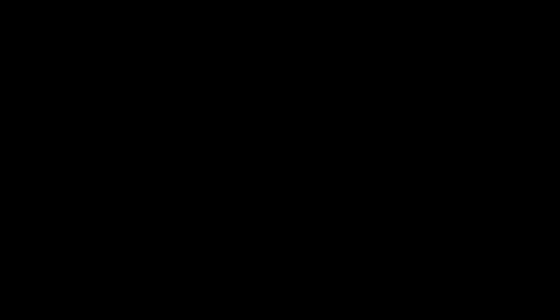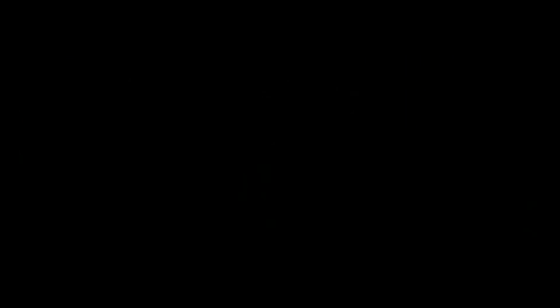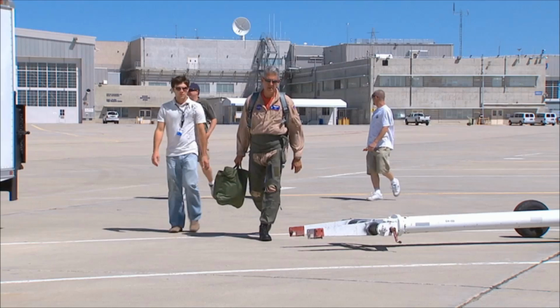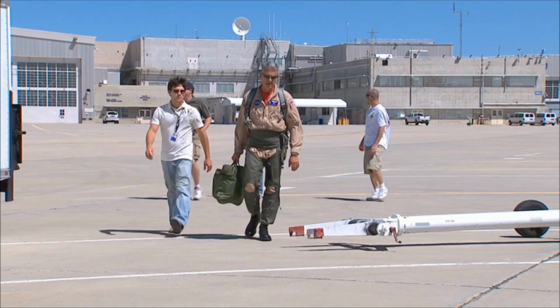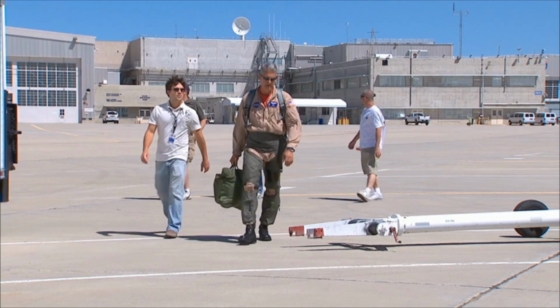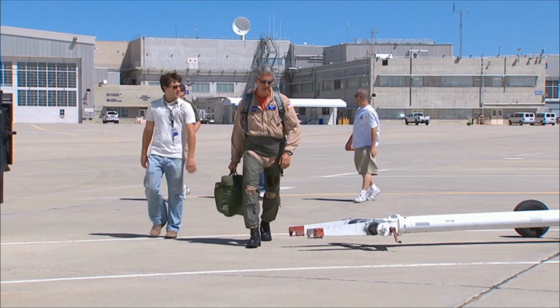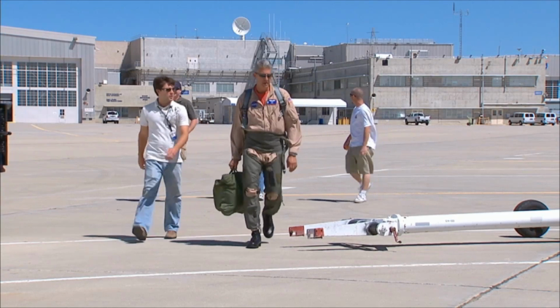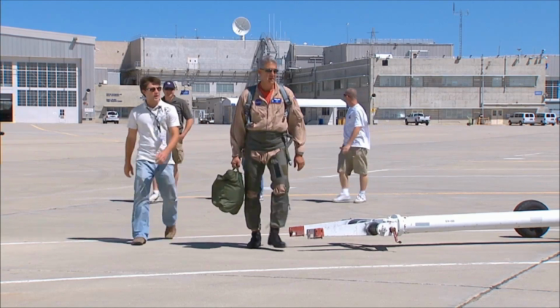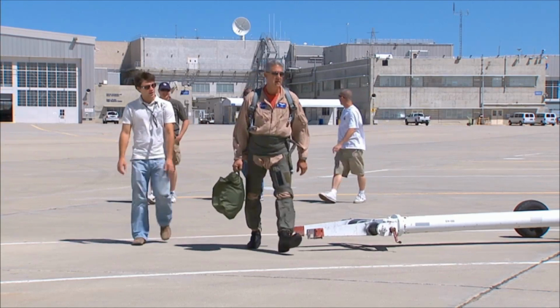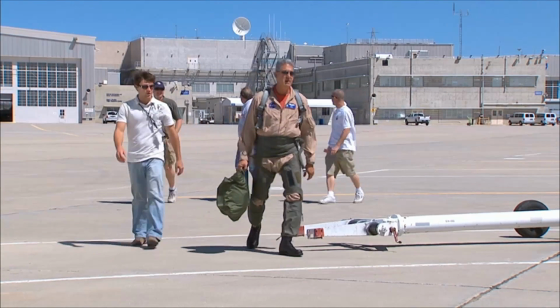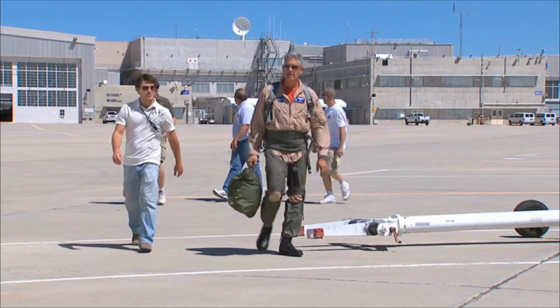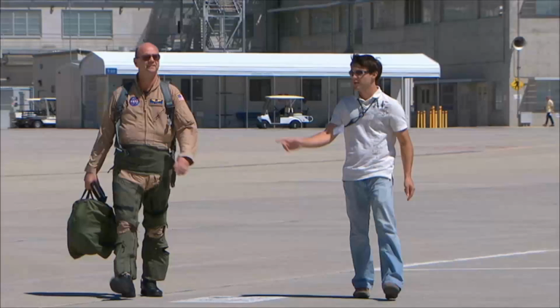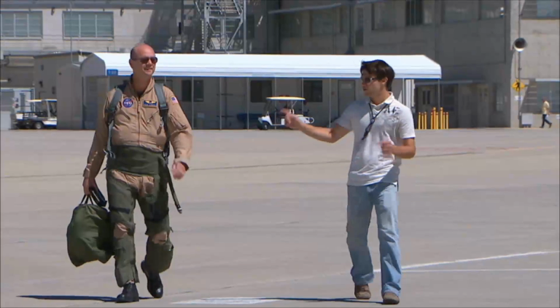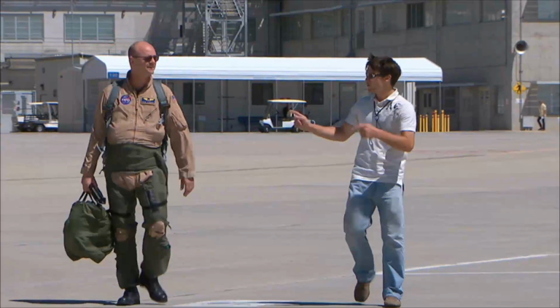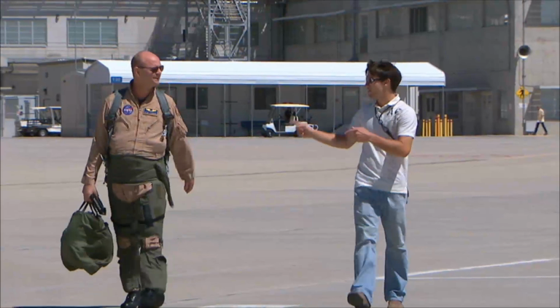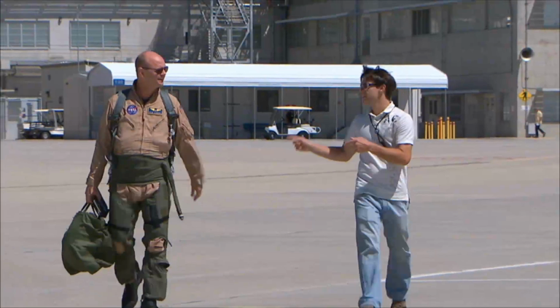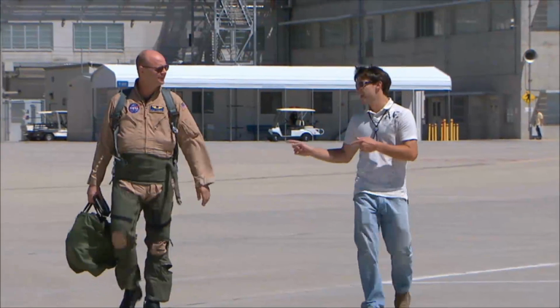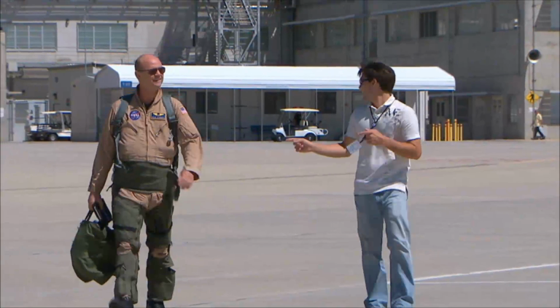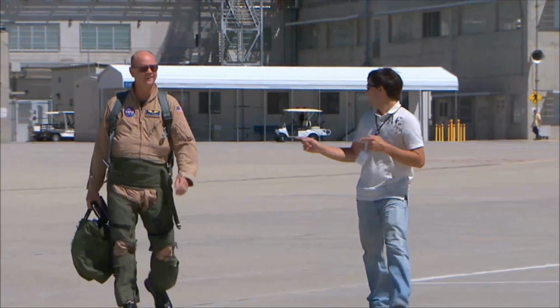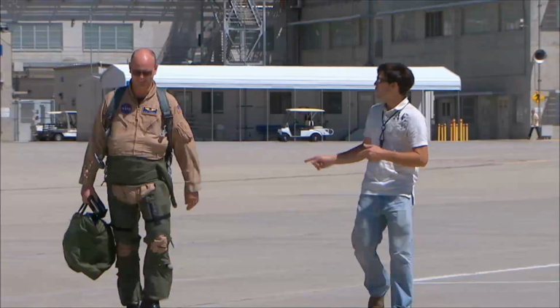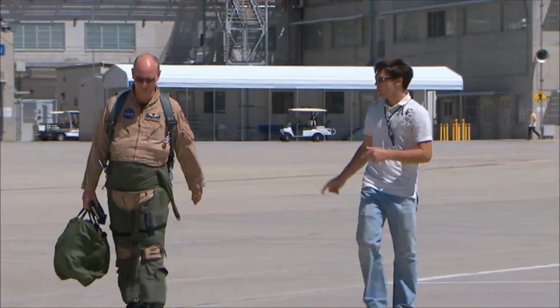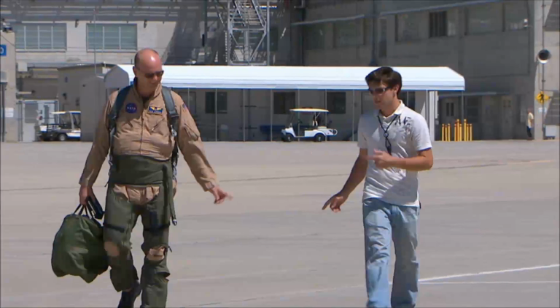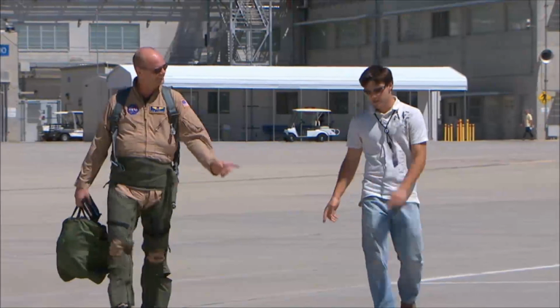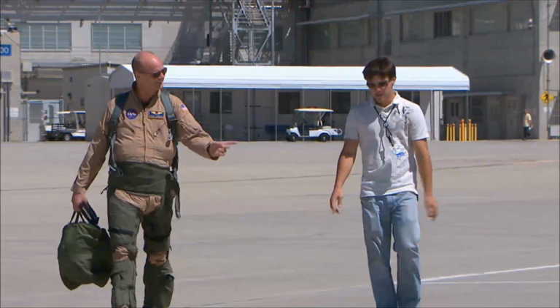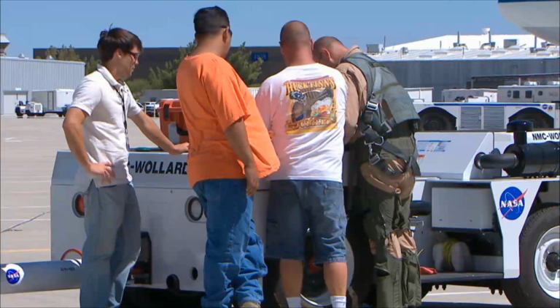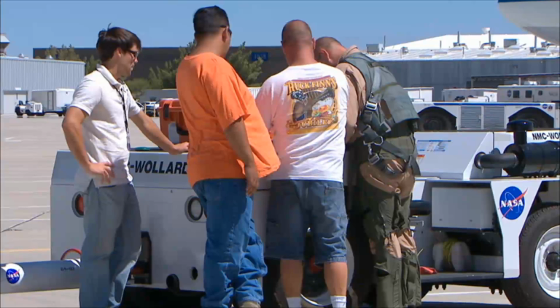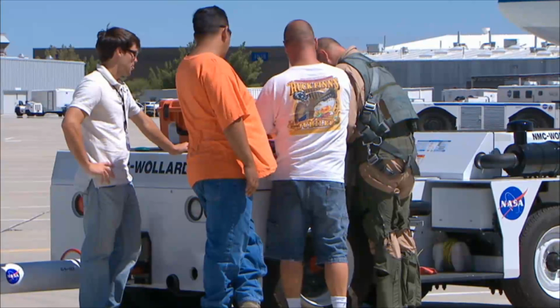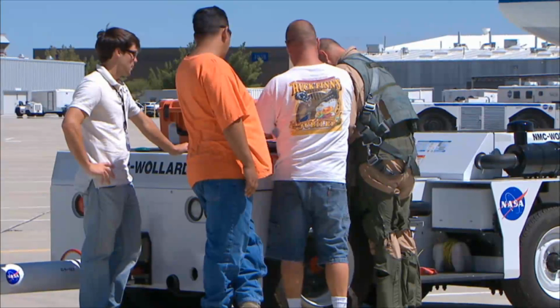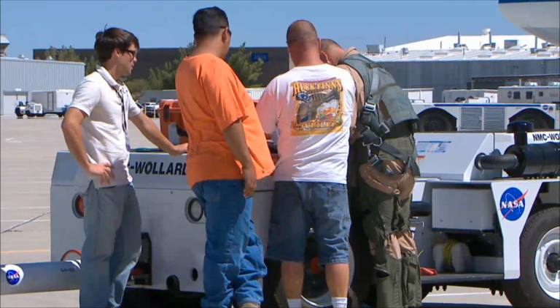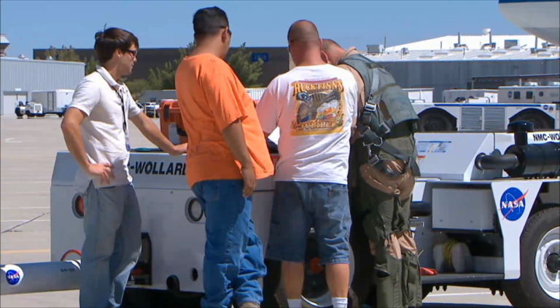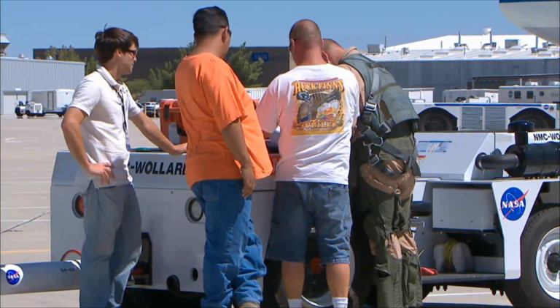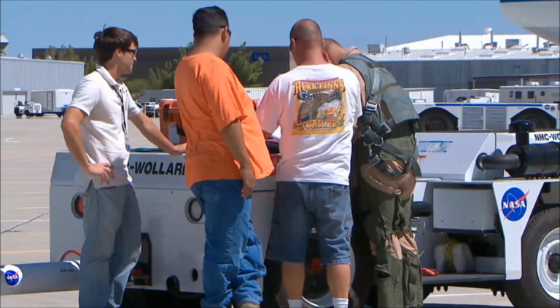What I do is basically coordinate with all our demonstration pilots. I'm in flight operations.